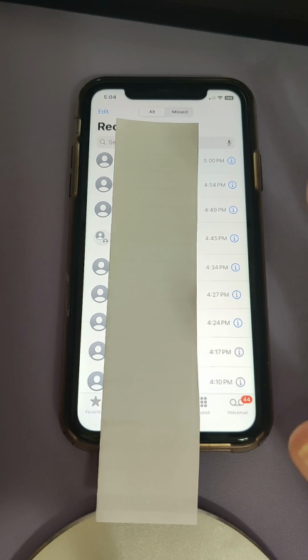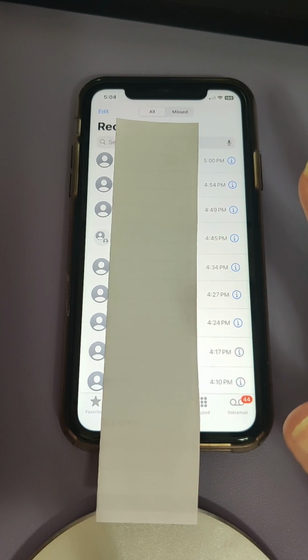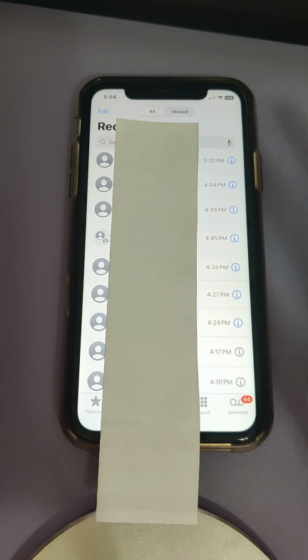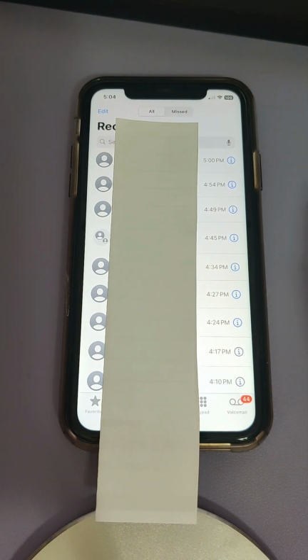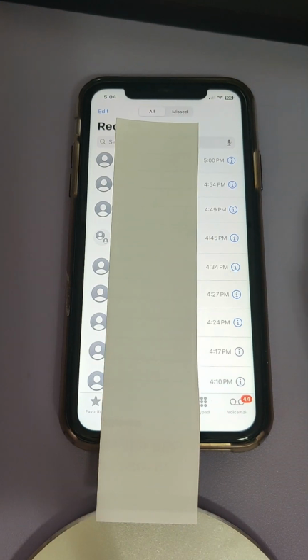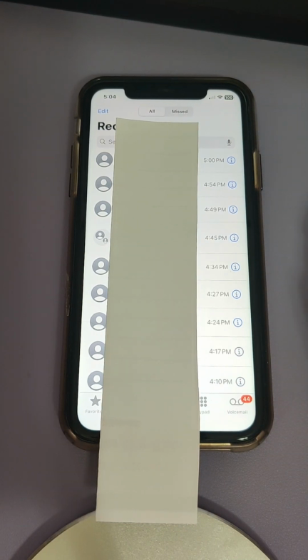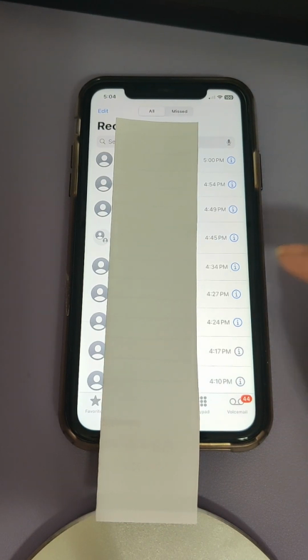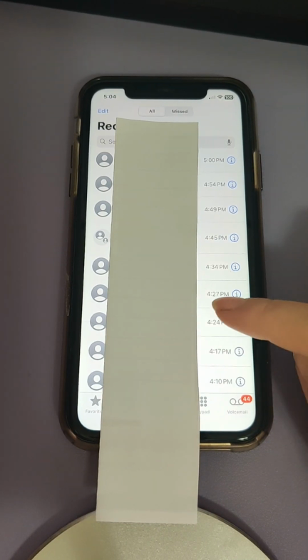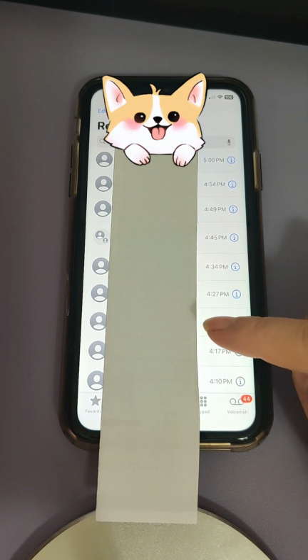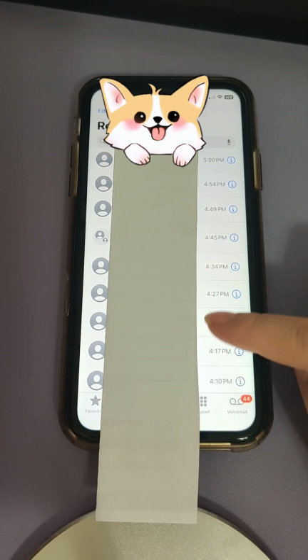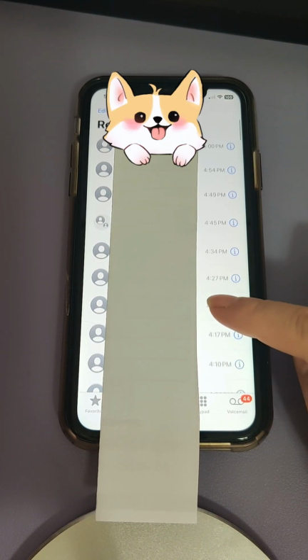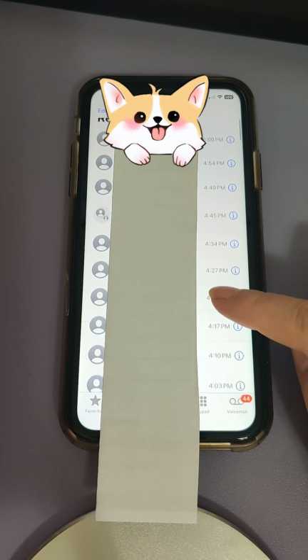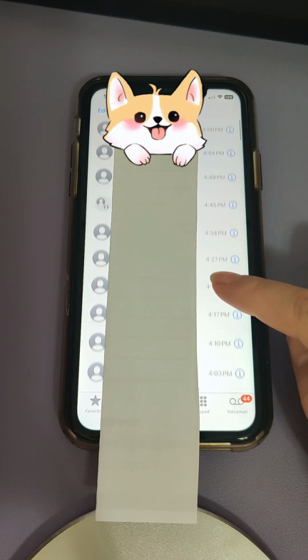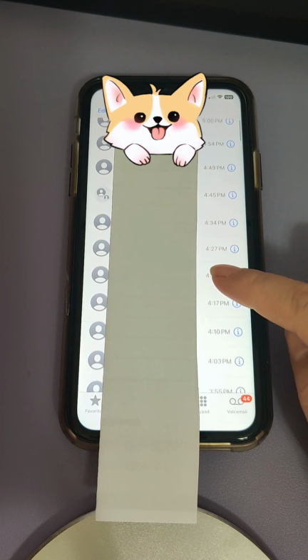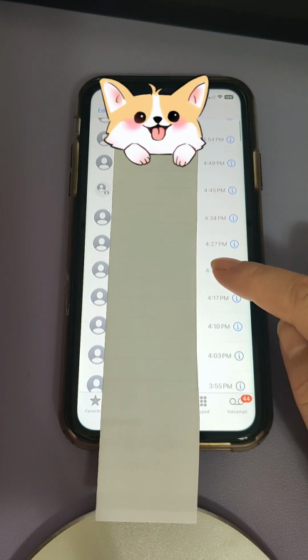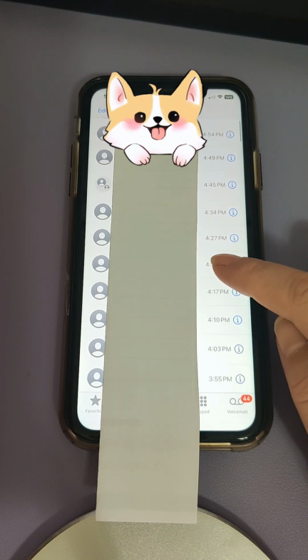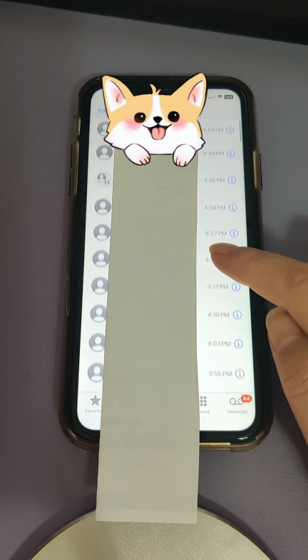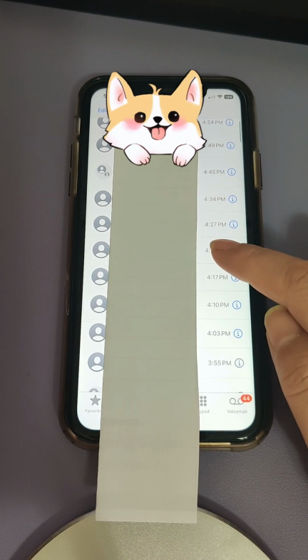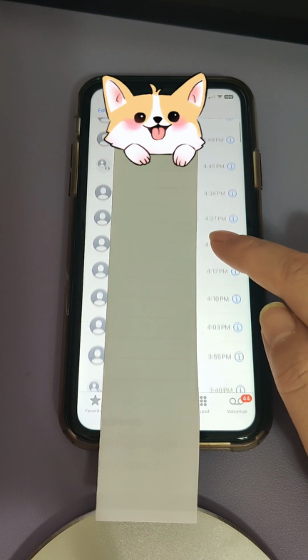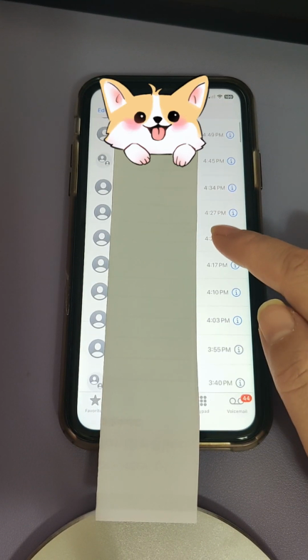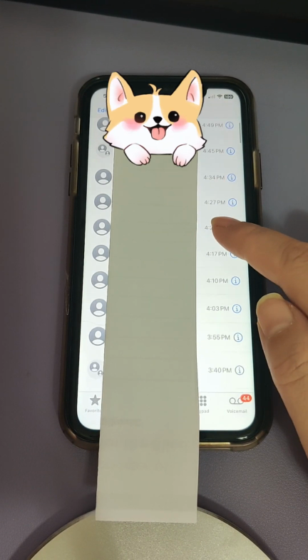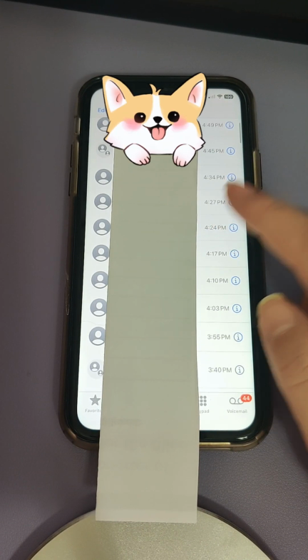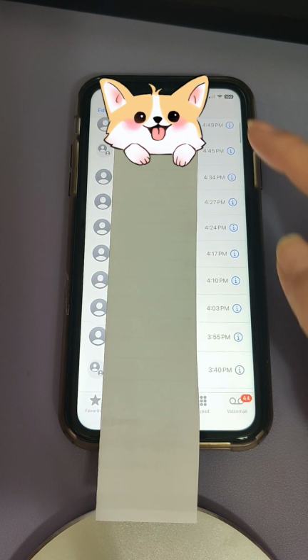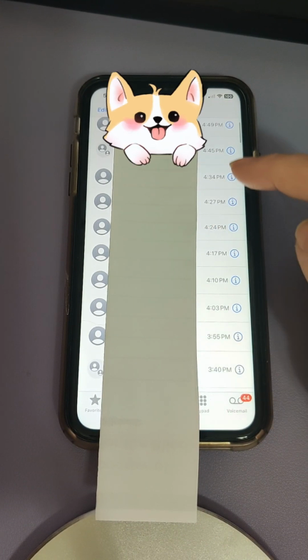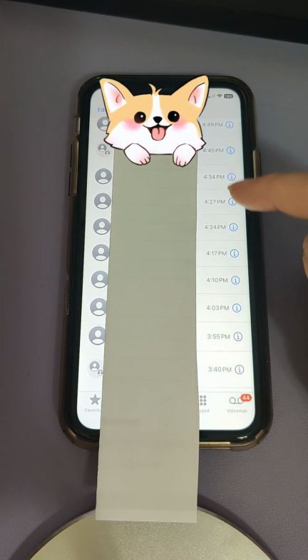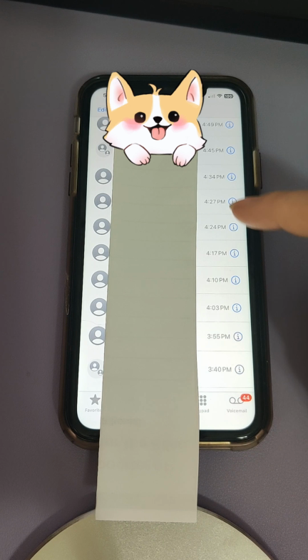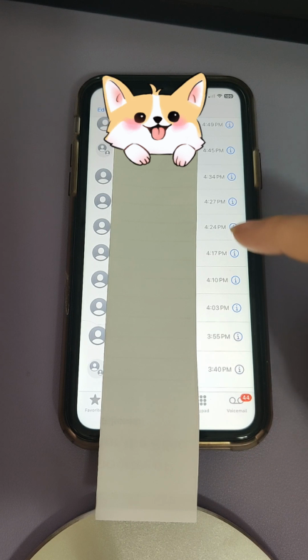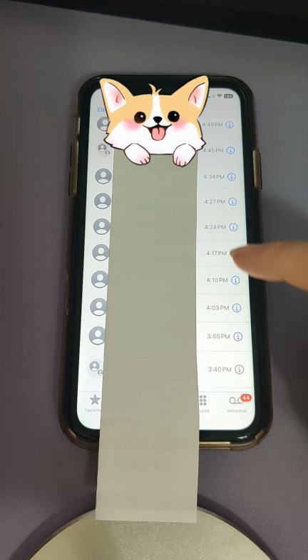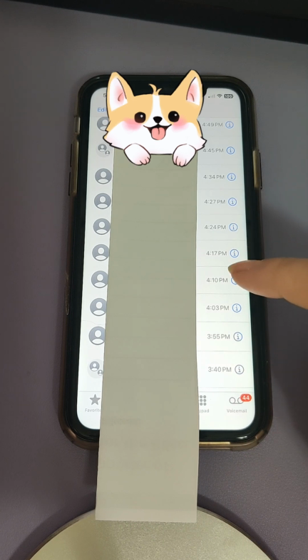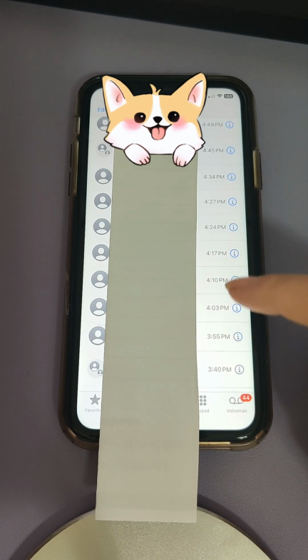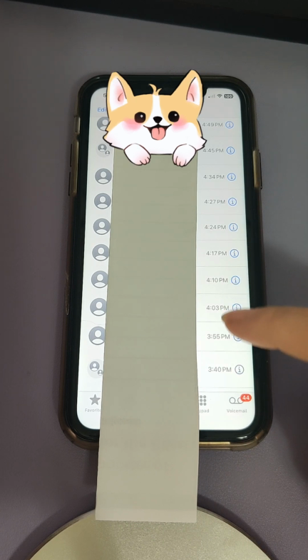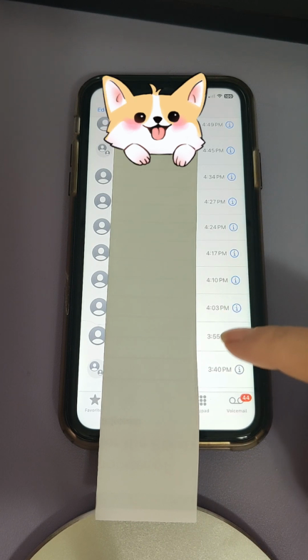Not sure what's going on this week, but my spam calls are going wild, and they are really consistent!